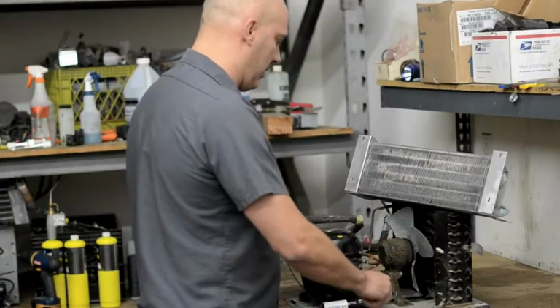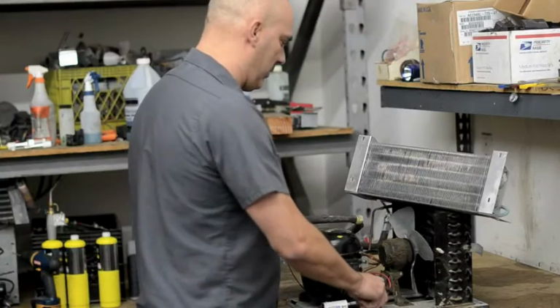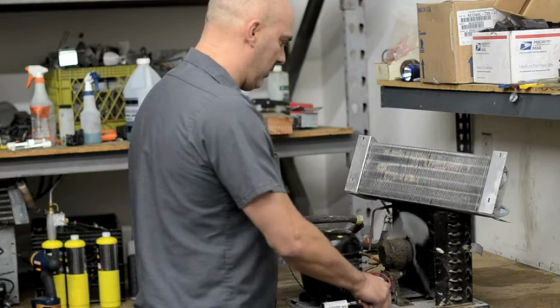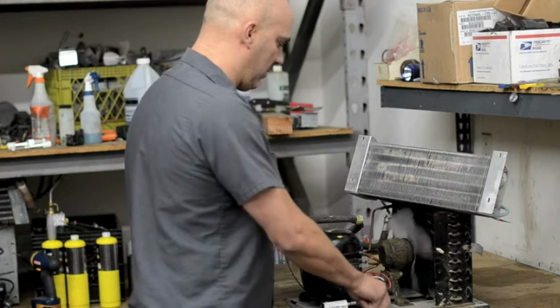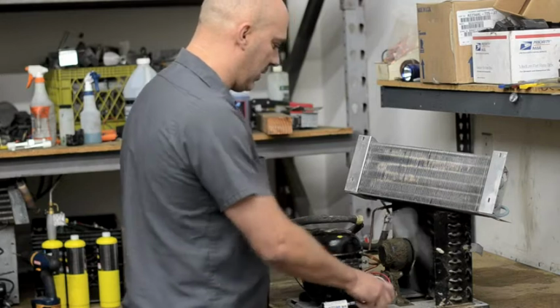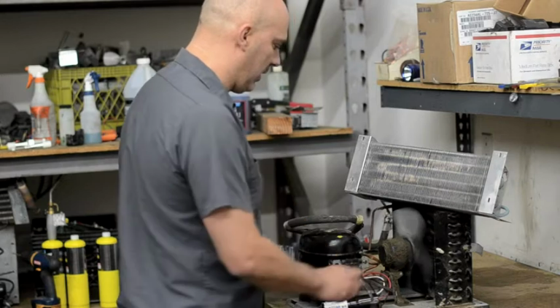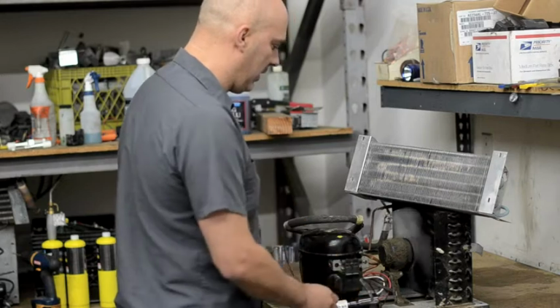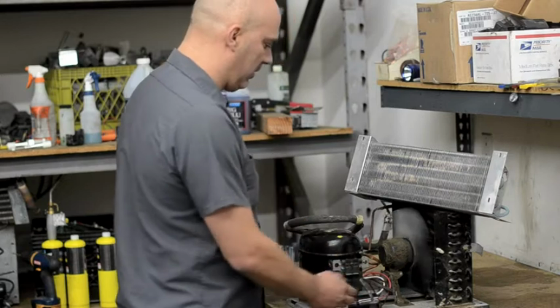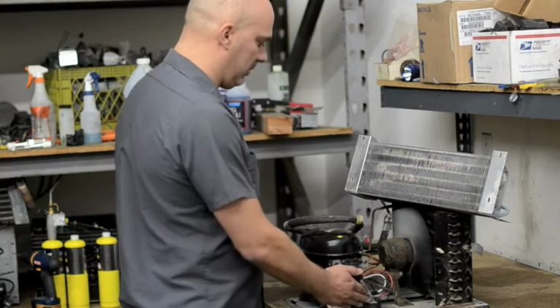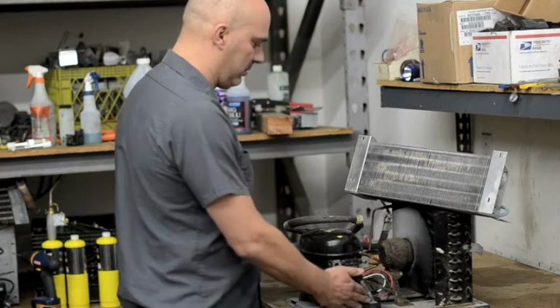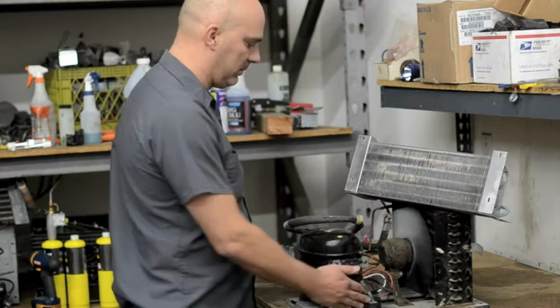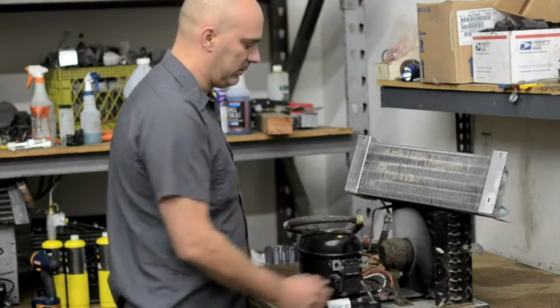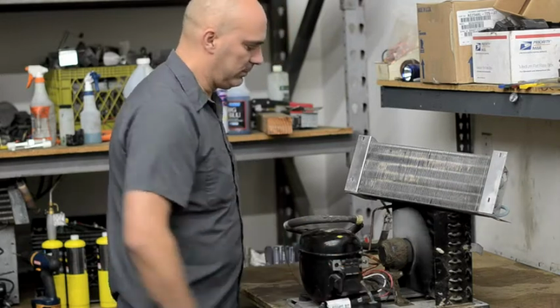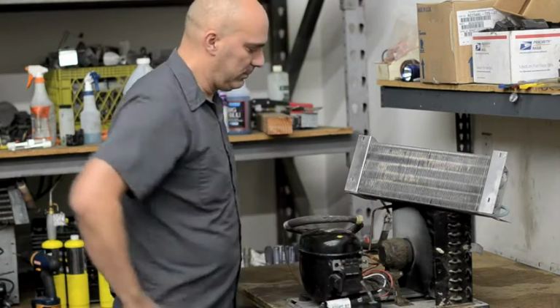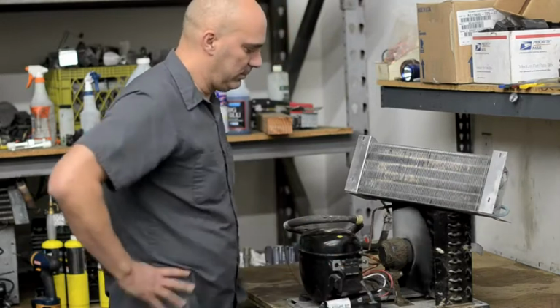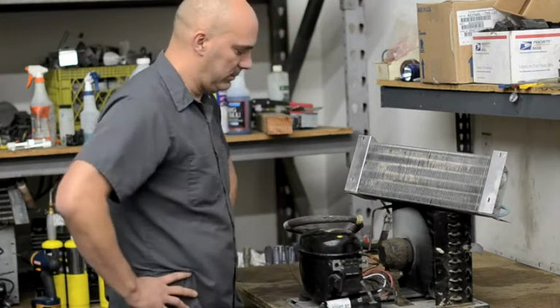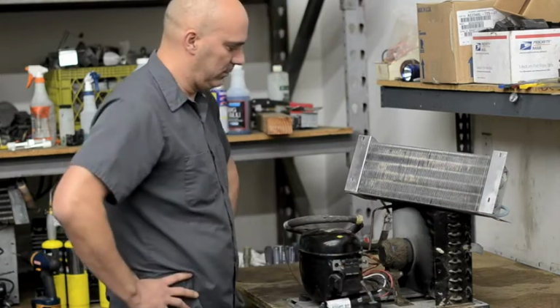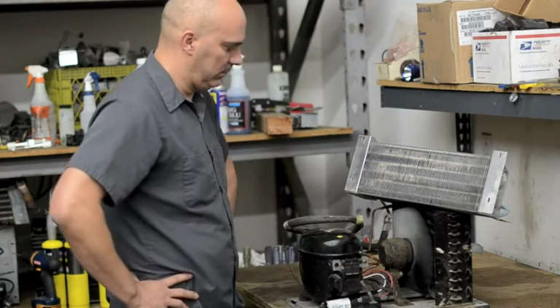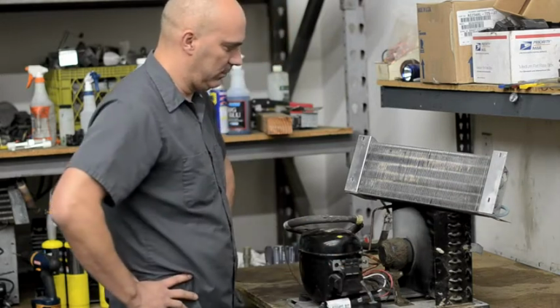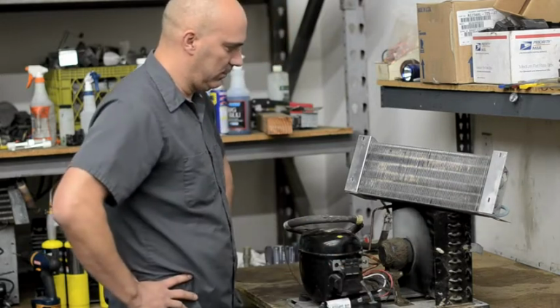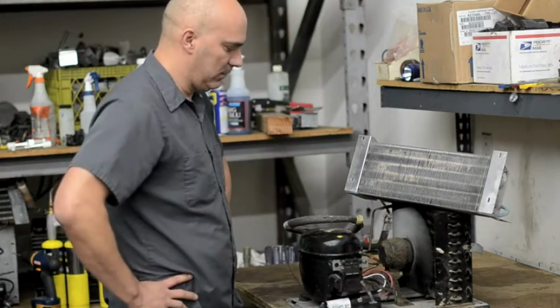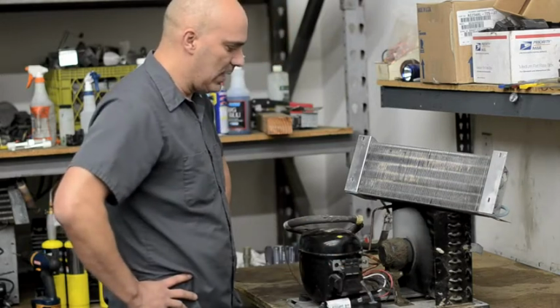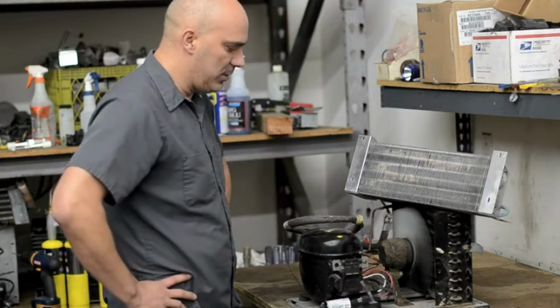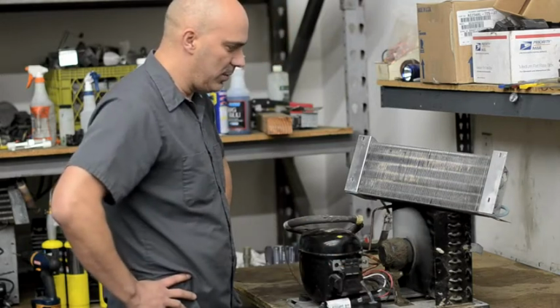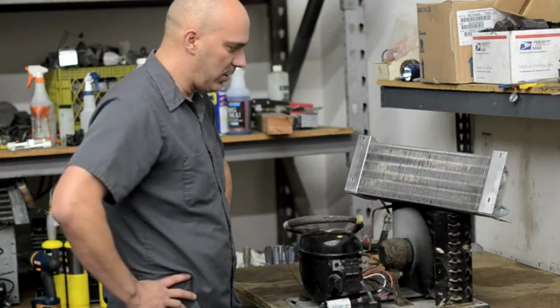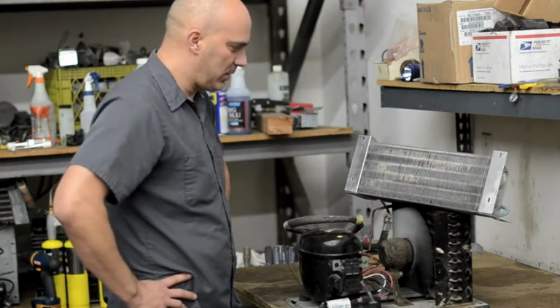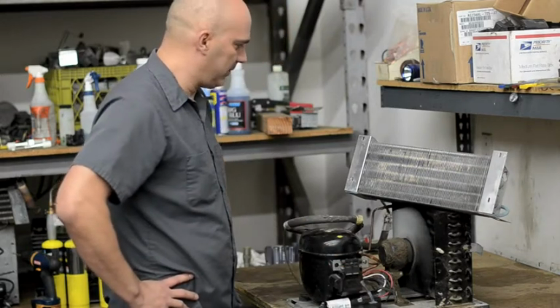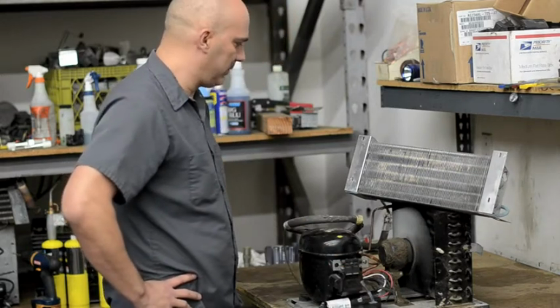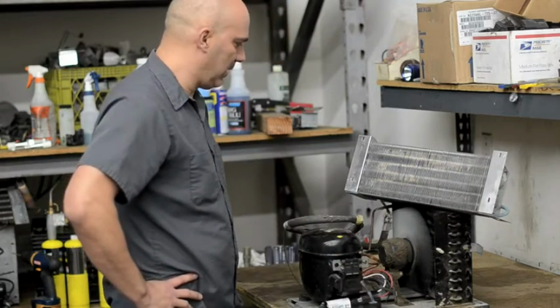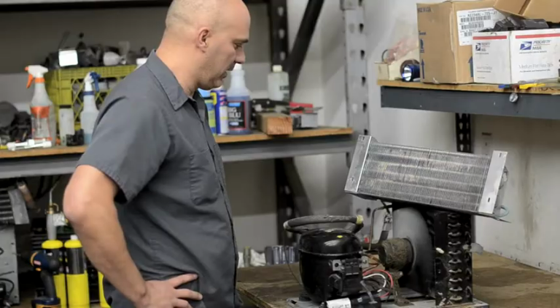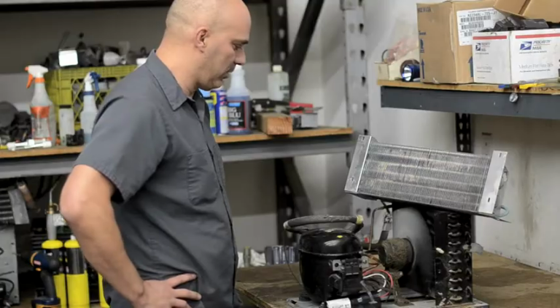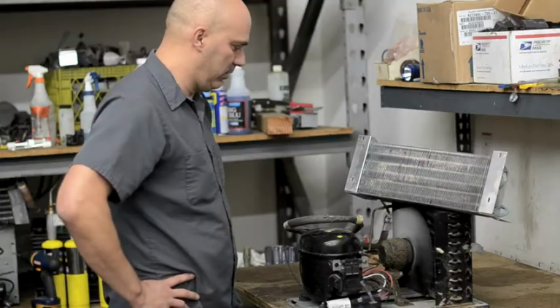Plug it in, and she works and gets cold.